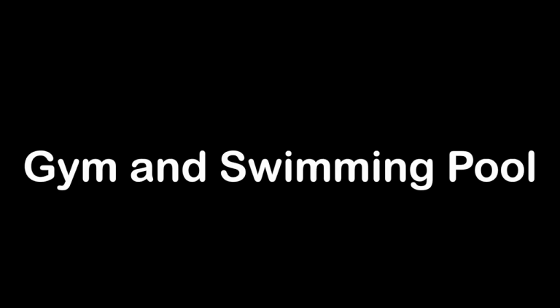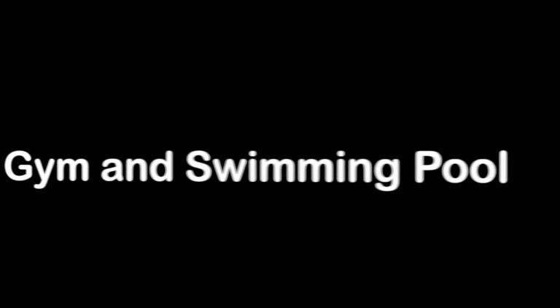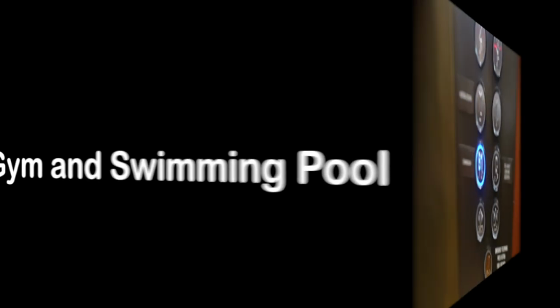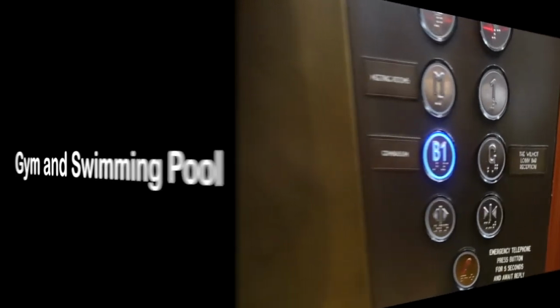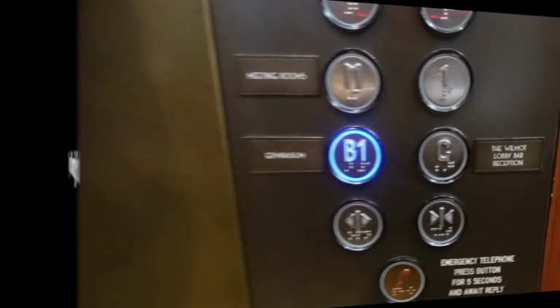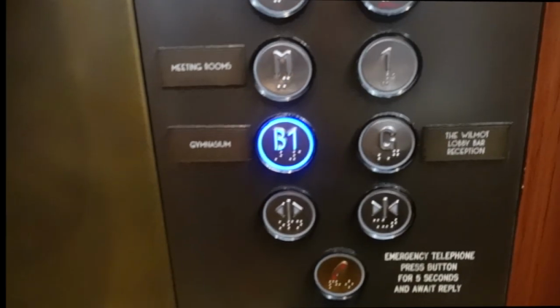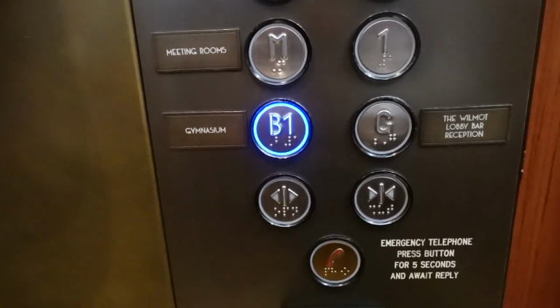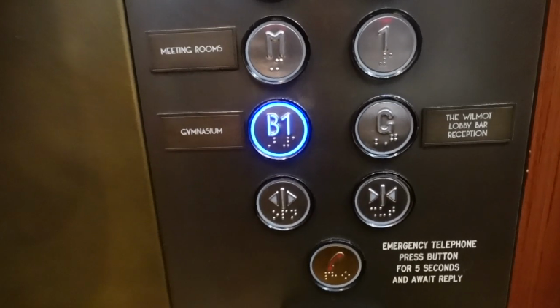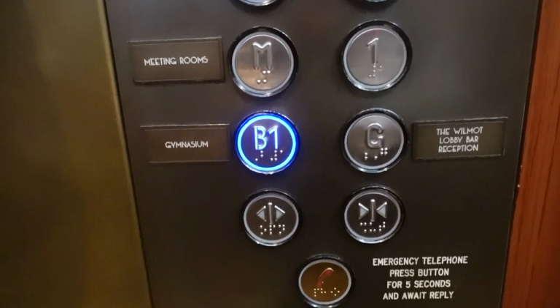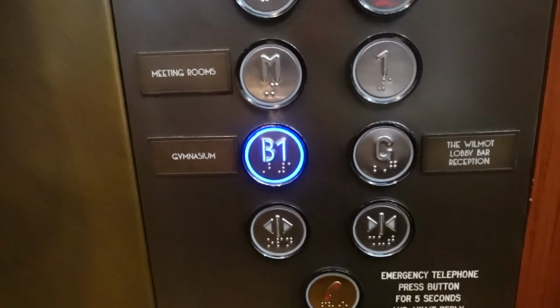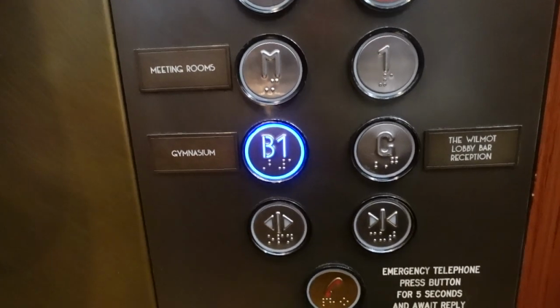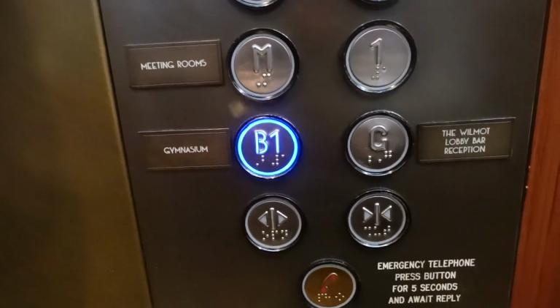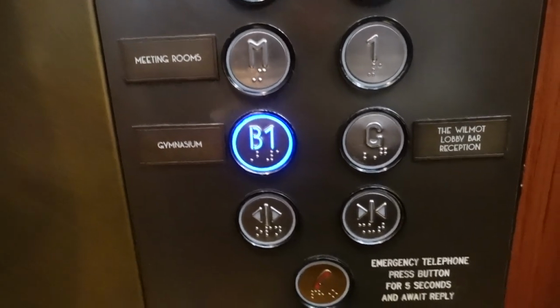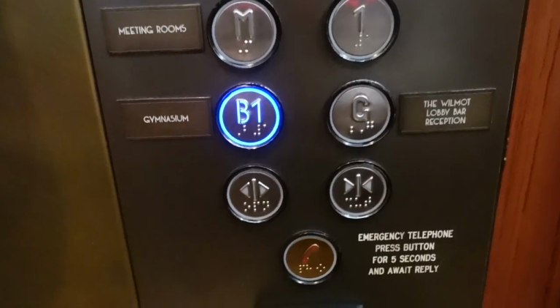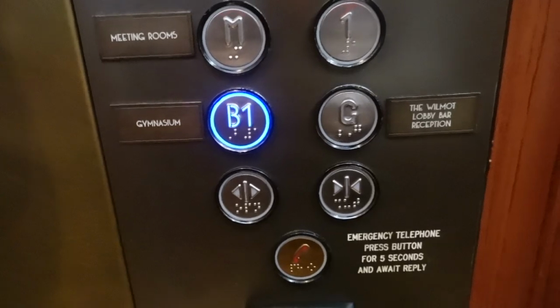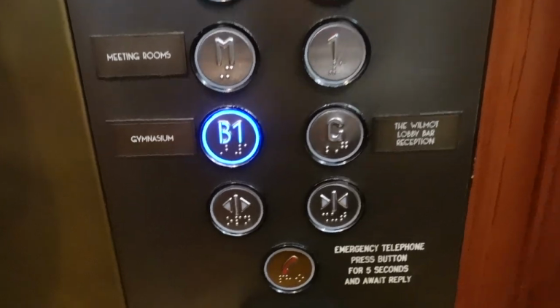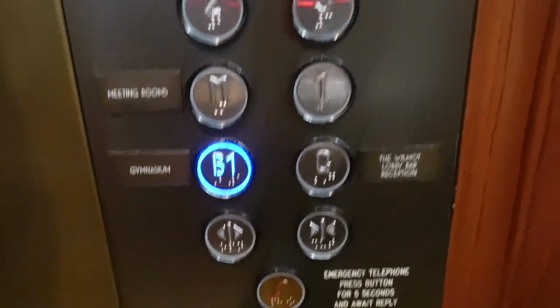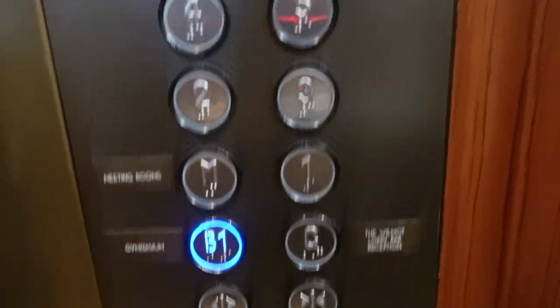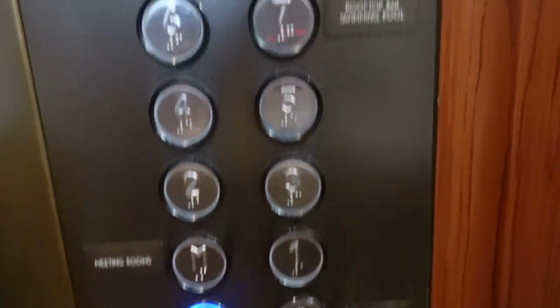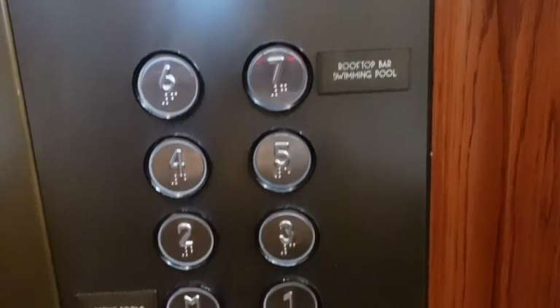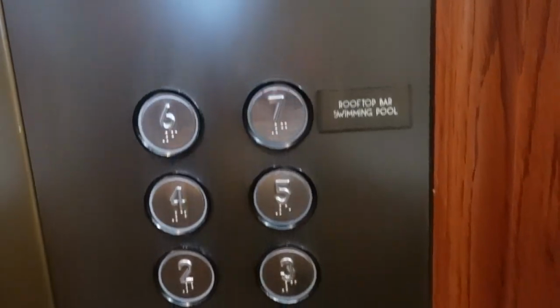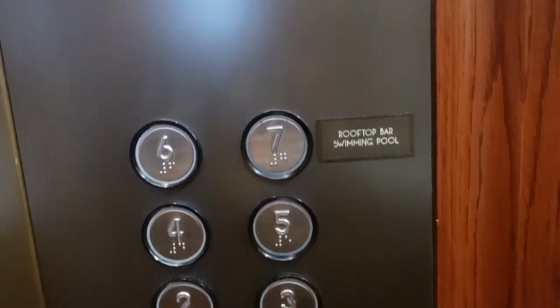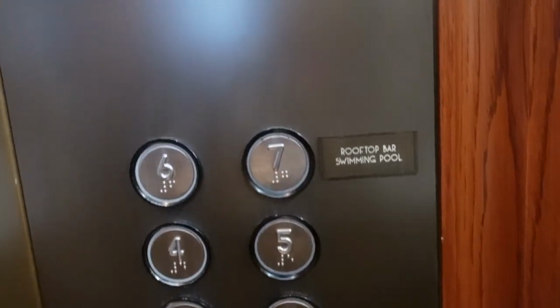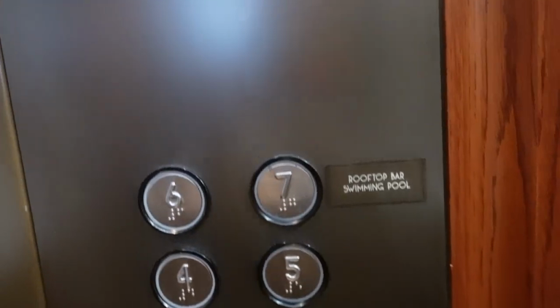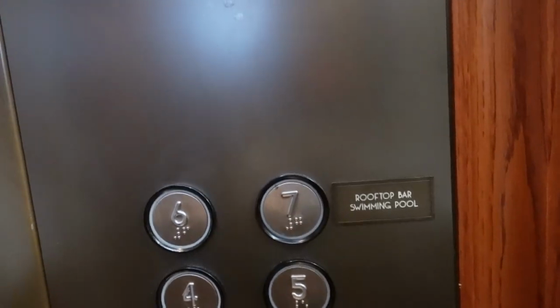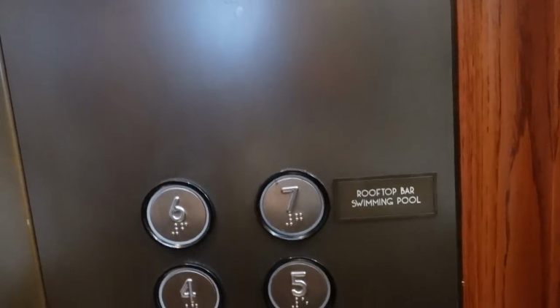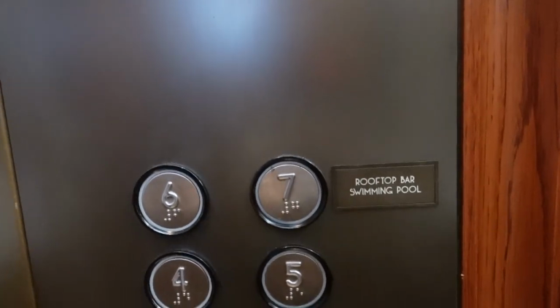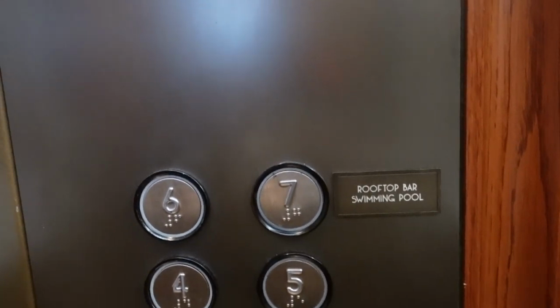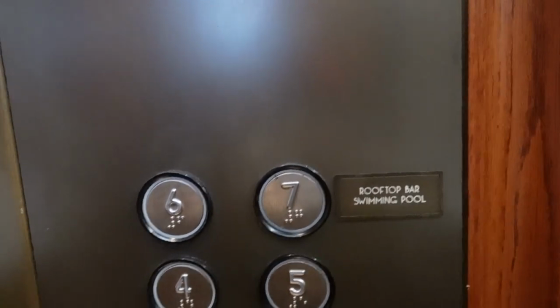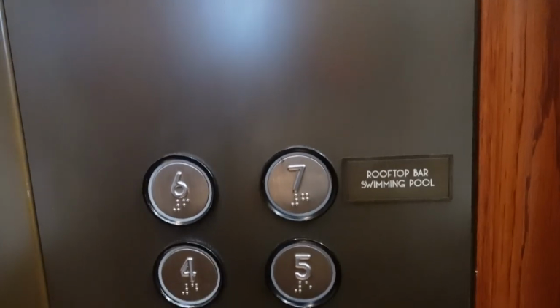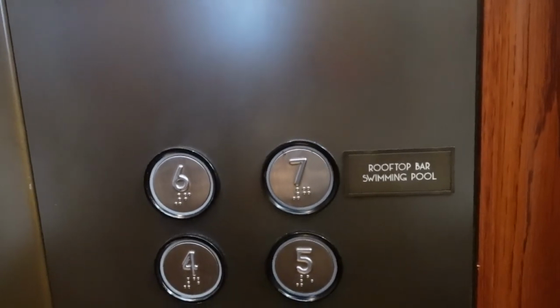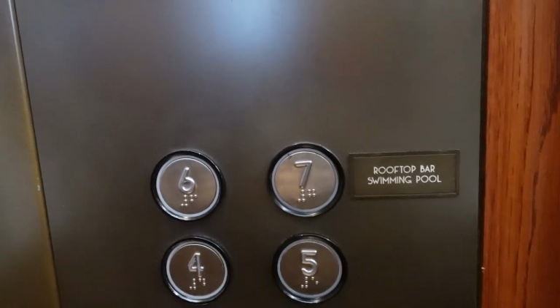The gym is on B1 and the swimming pool is on level seven.